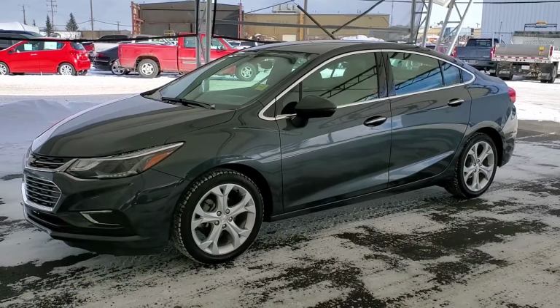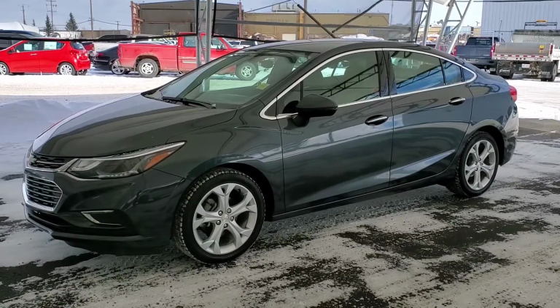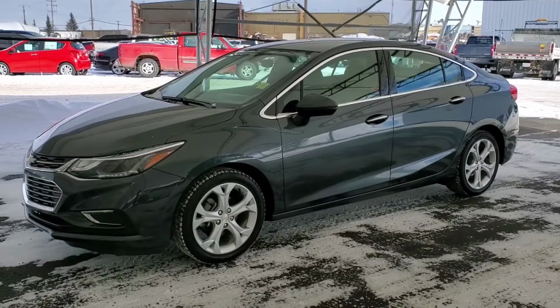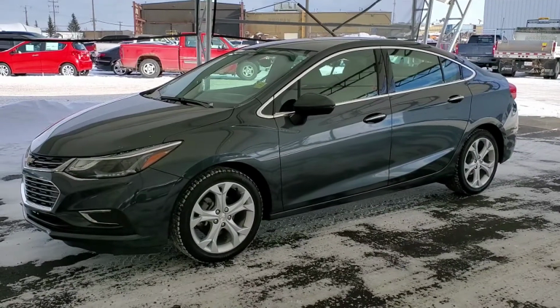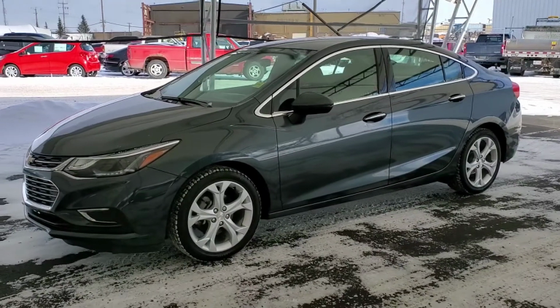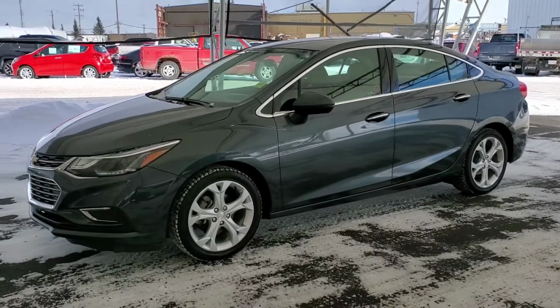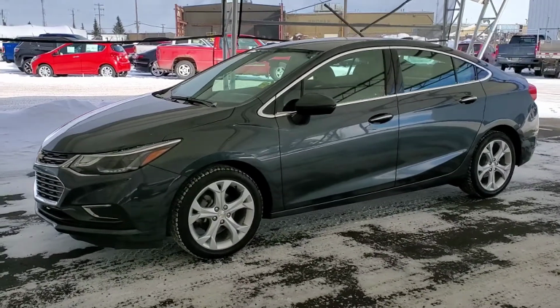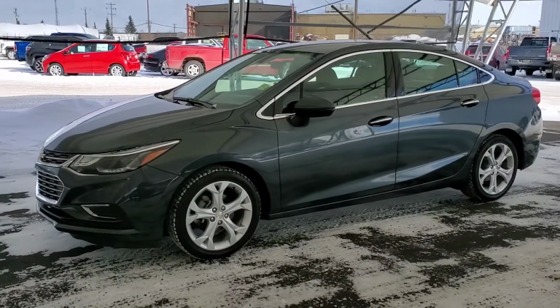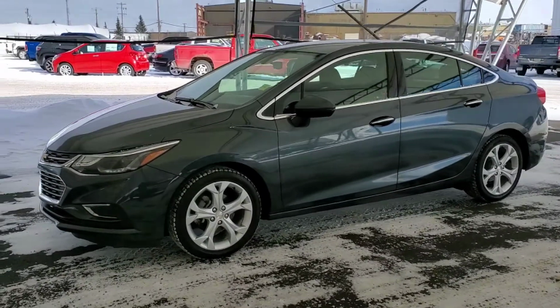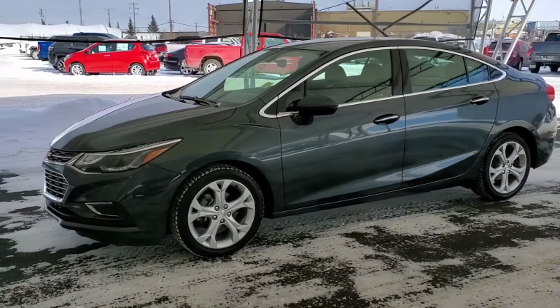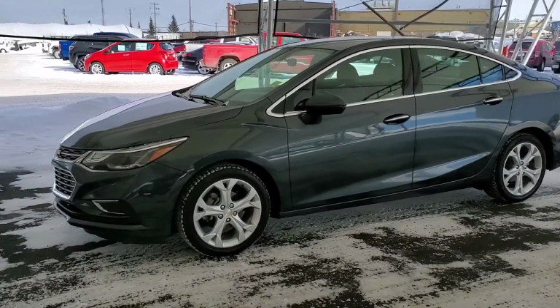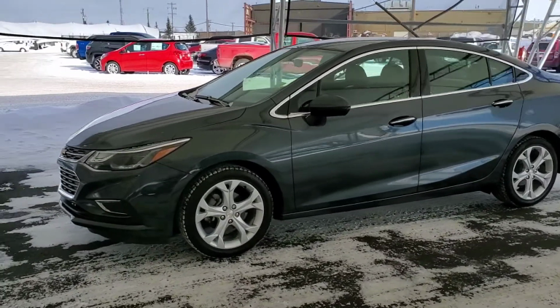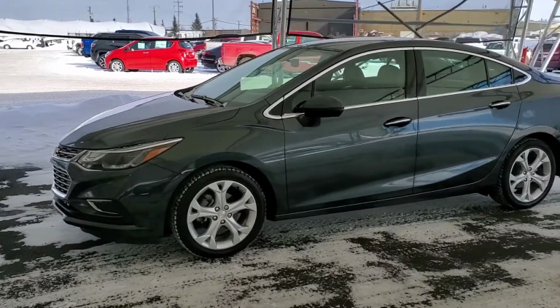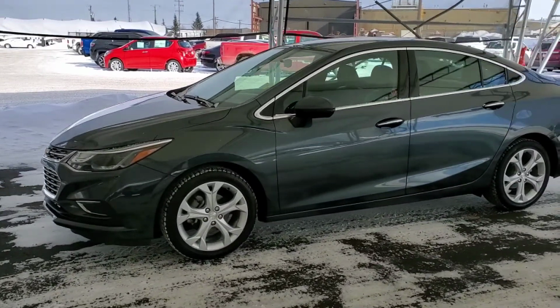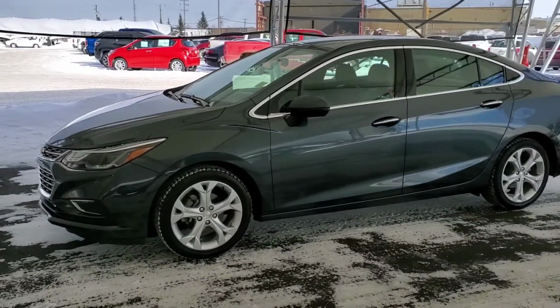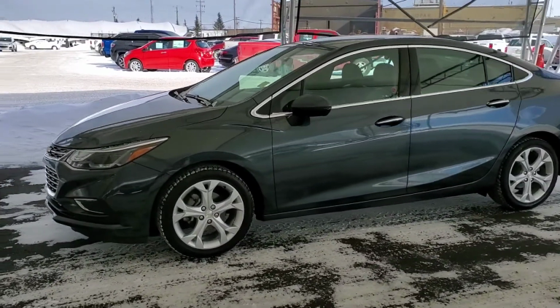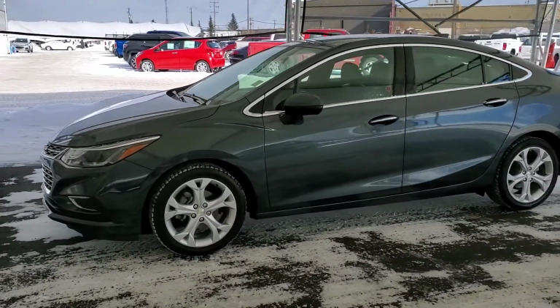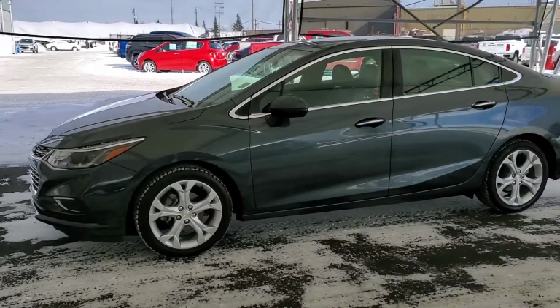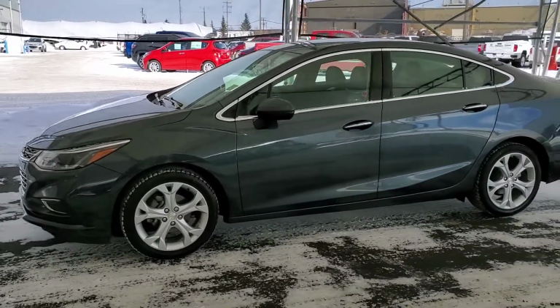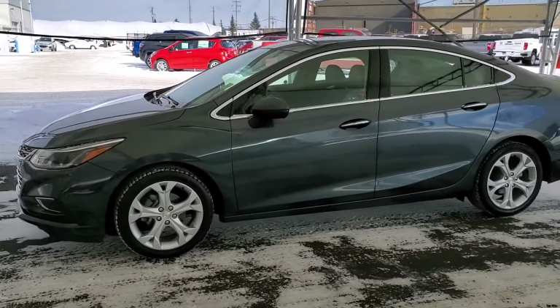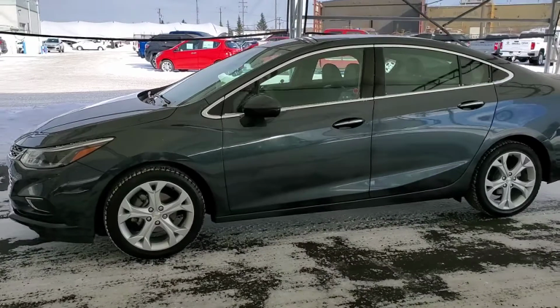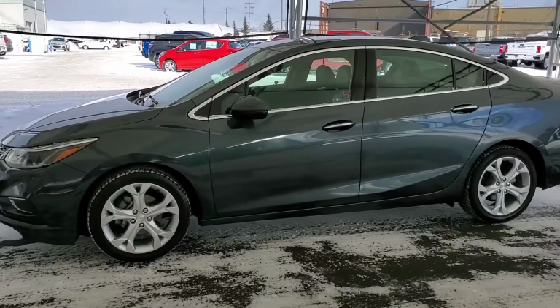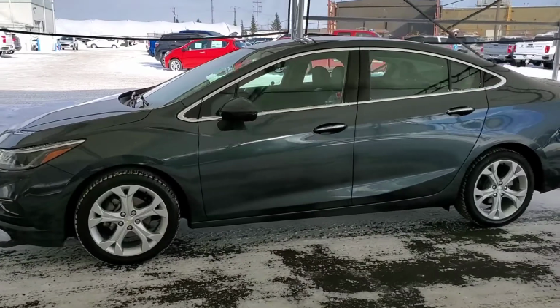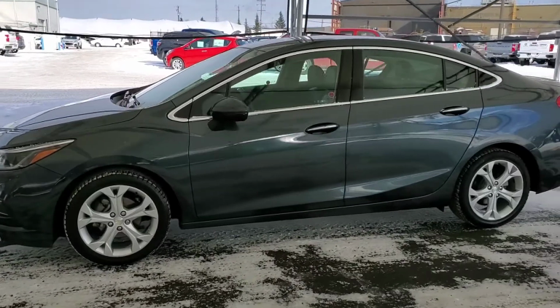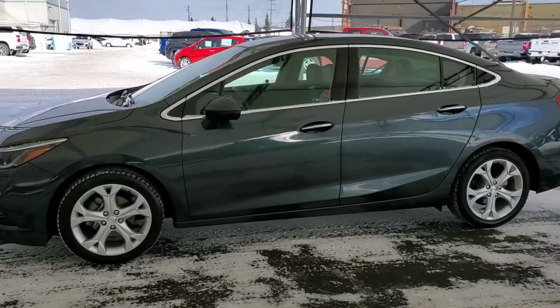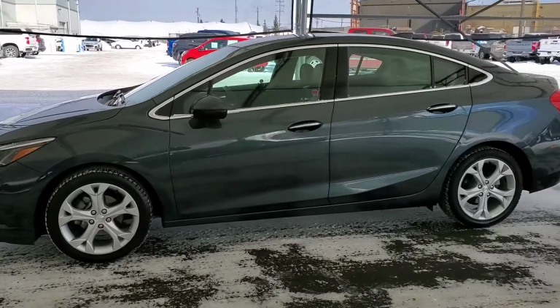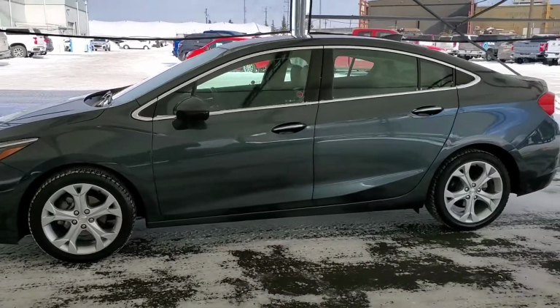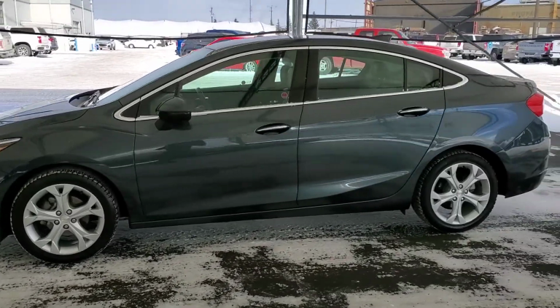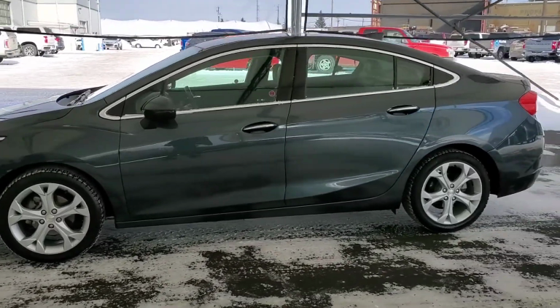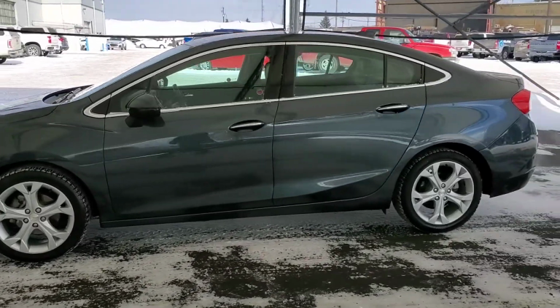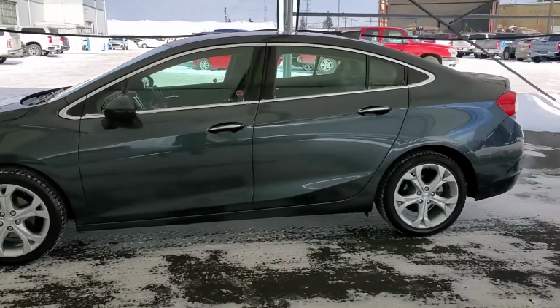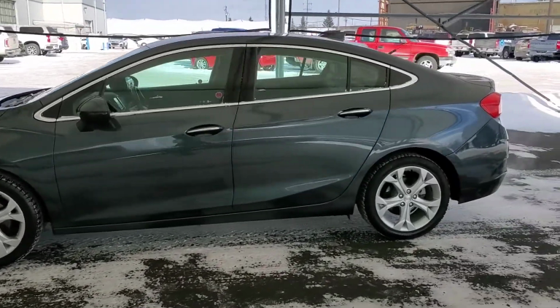Welcome to Davis Chevrolet. Check out this pre-owned 2017 Chevy Cruze Premier in gray.